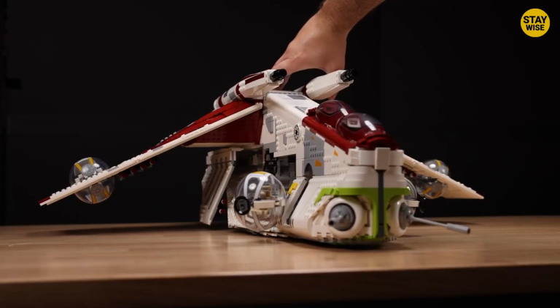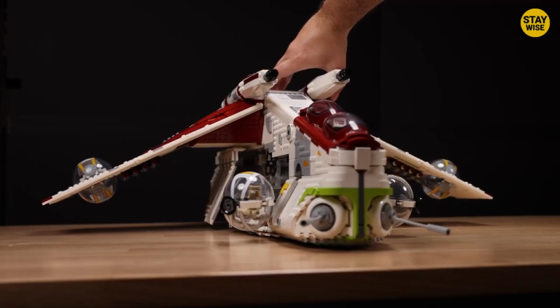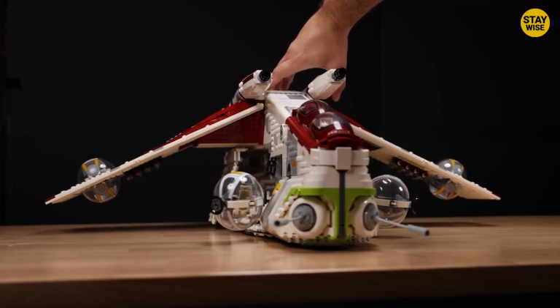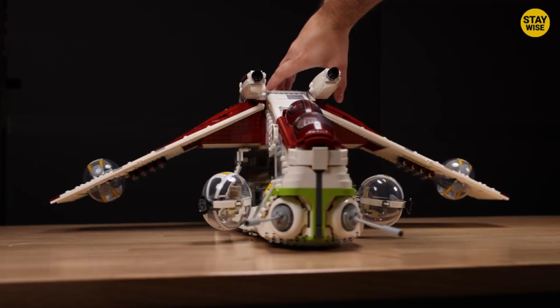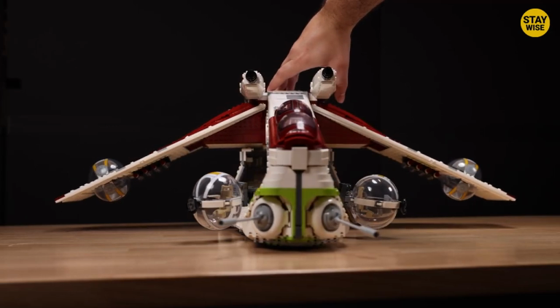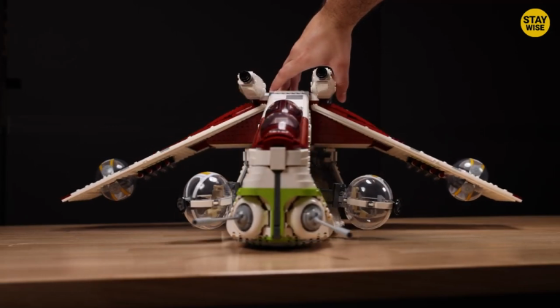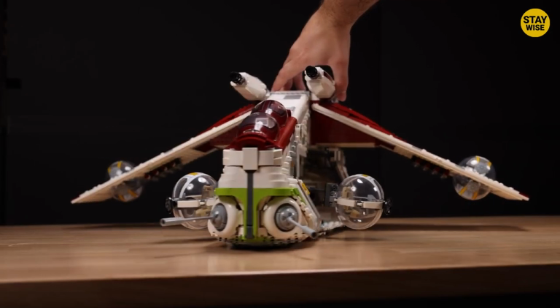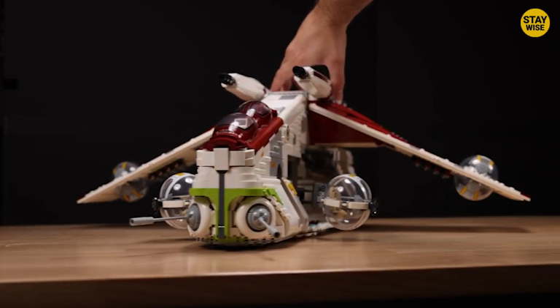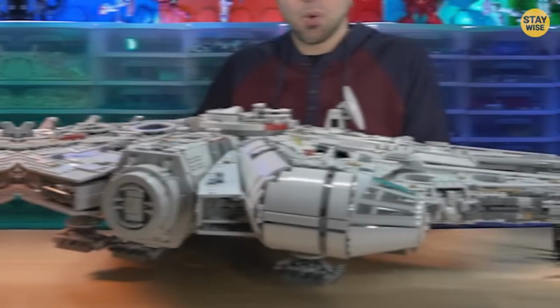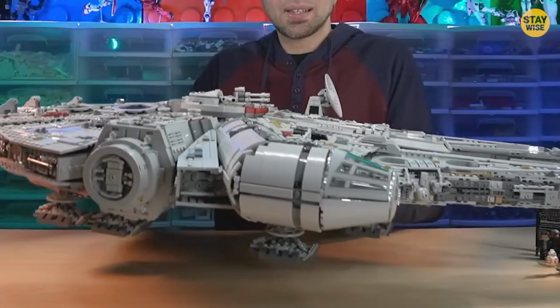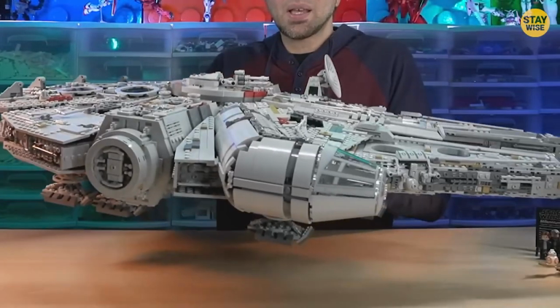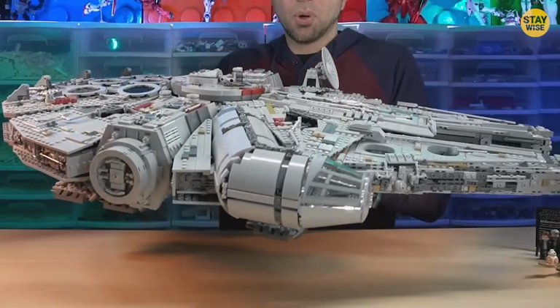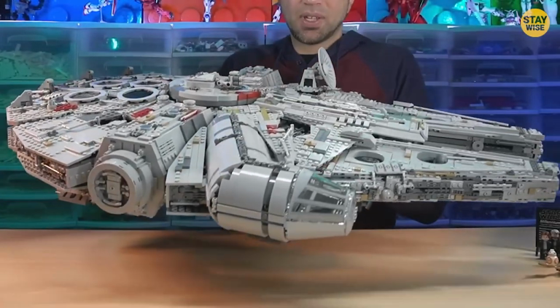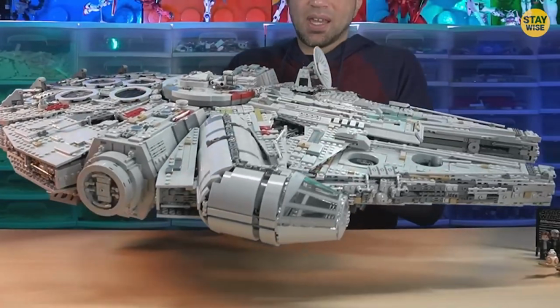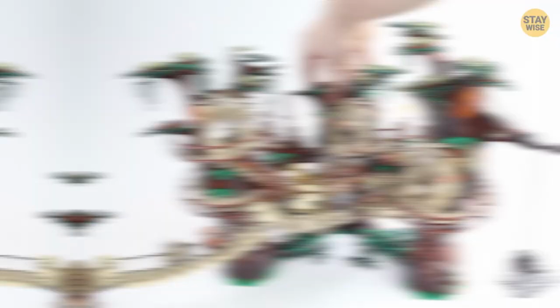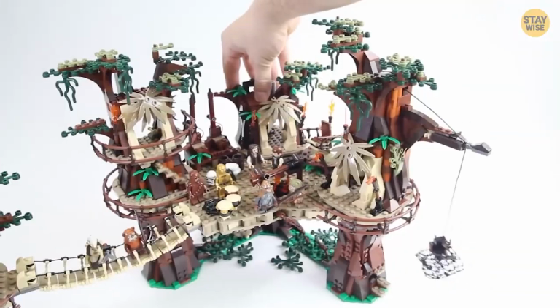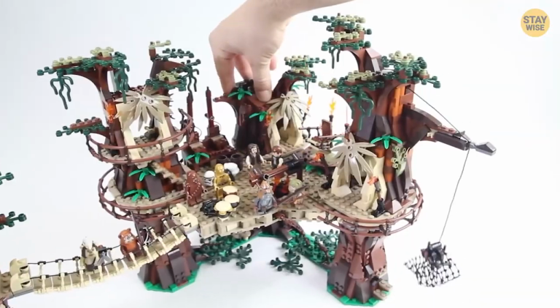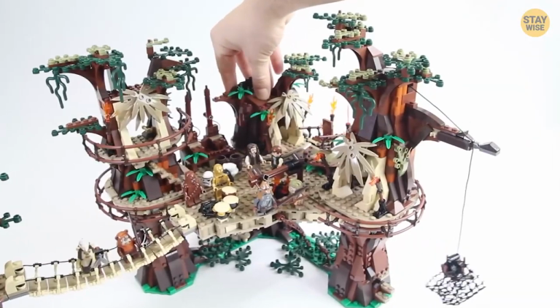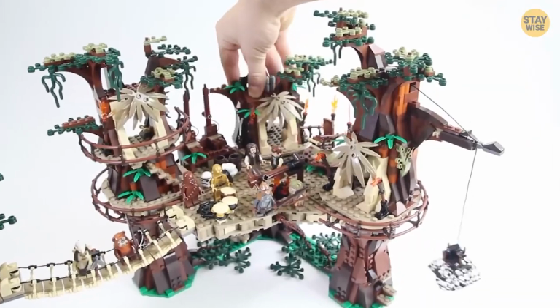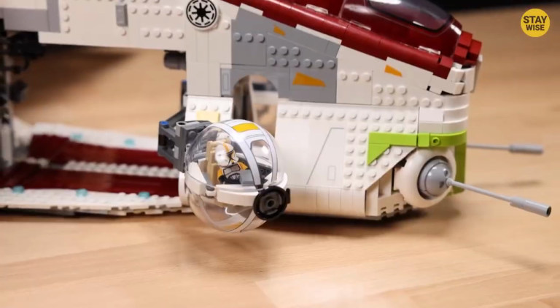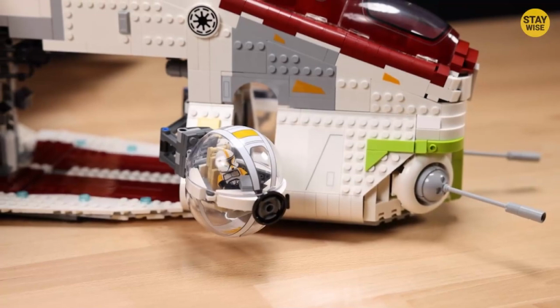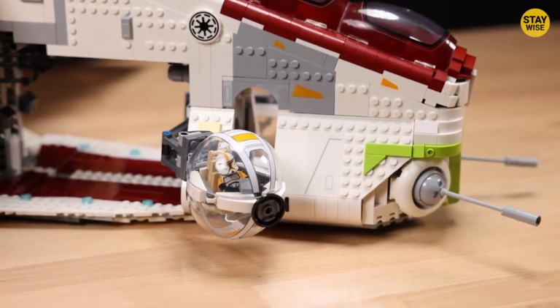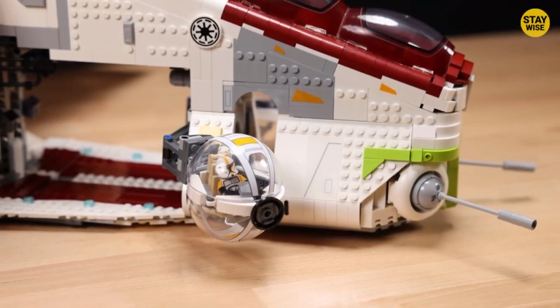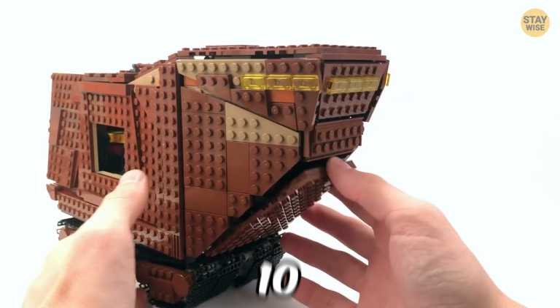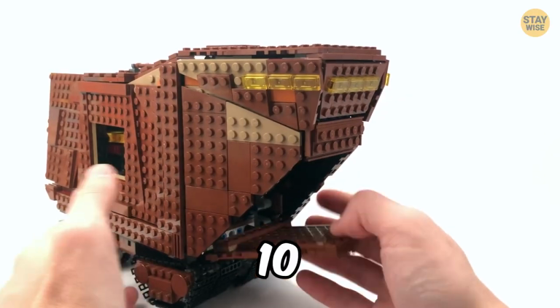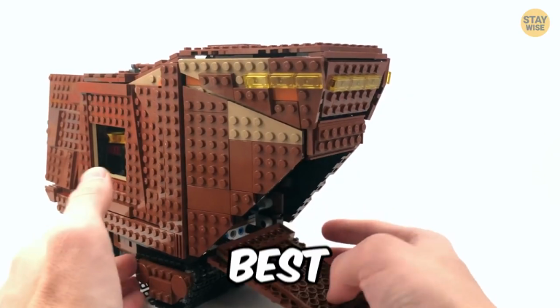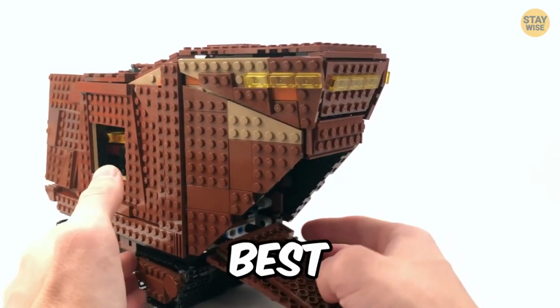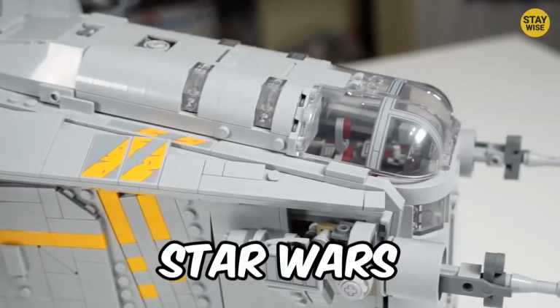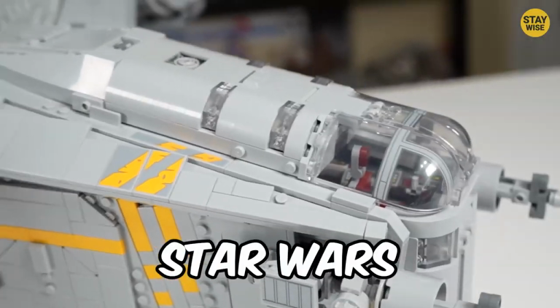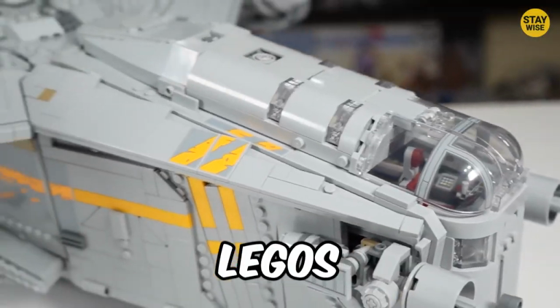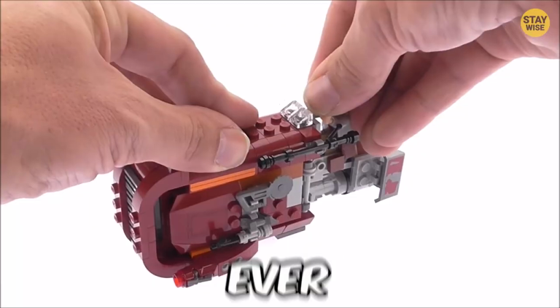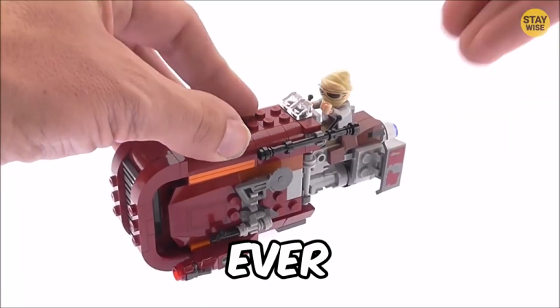The UCS Fire Spray Gunship, UCS Millennium Falcon, and Ewok Village. In this video, we'll see the 10 best Star Wars Legos ever.